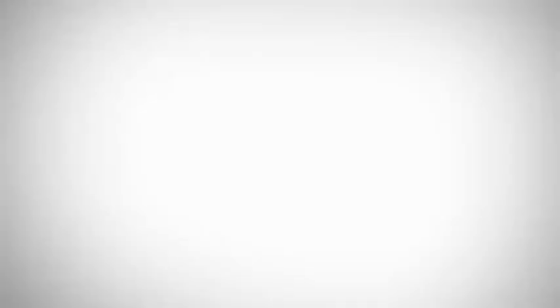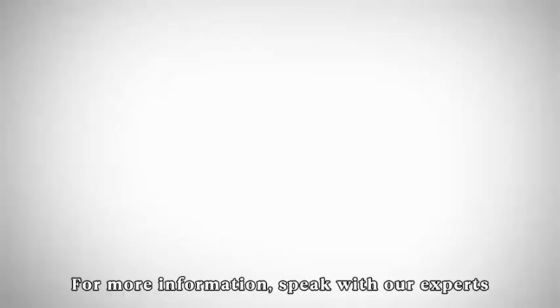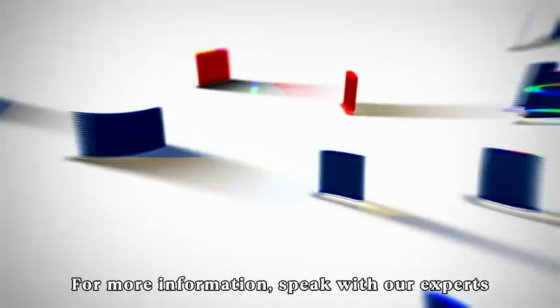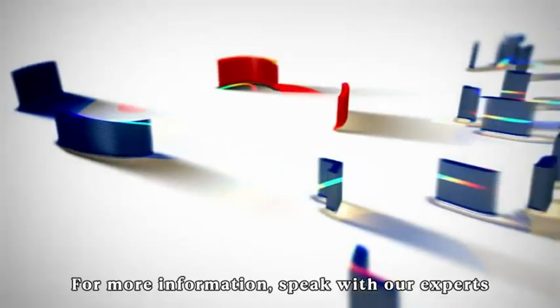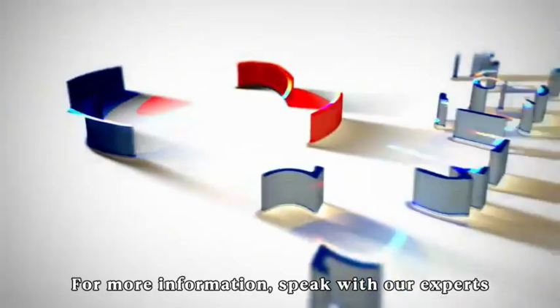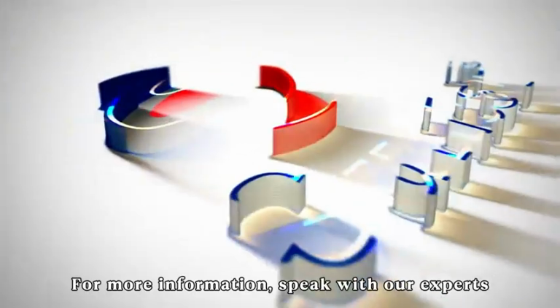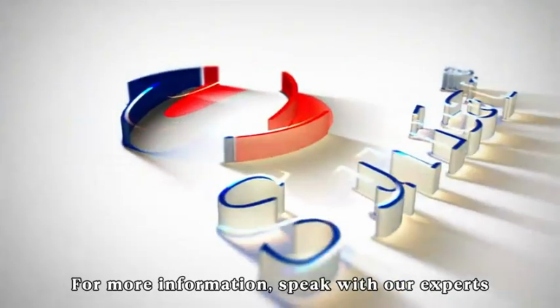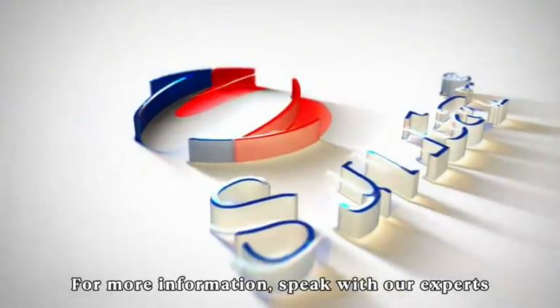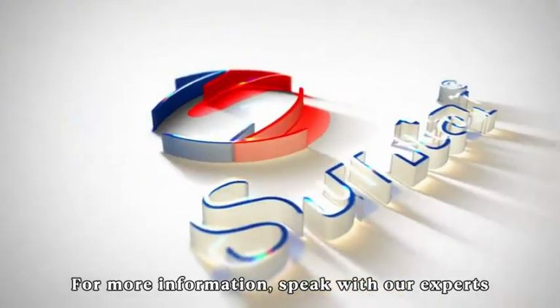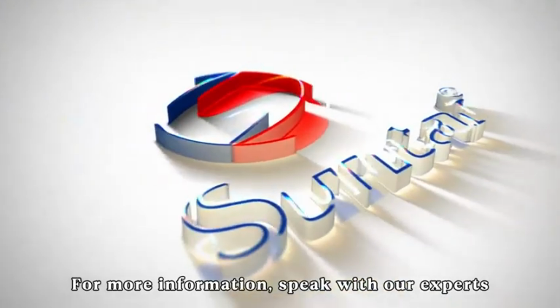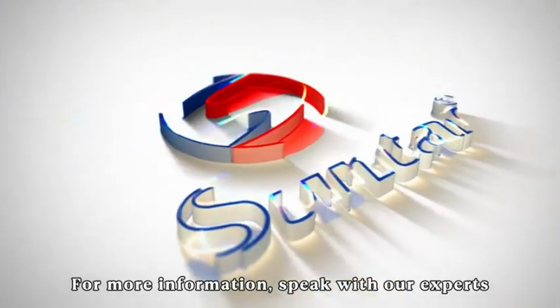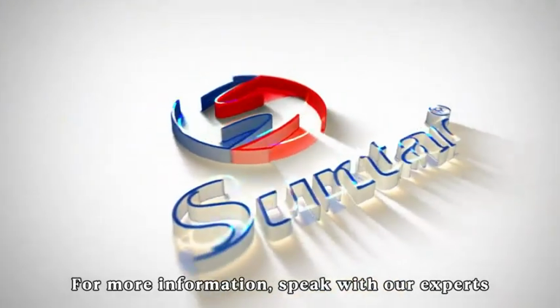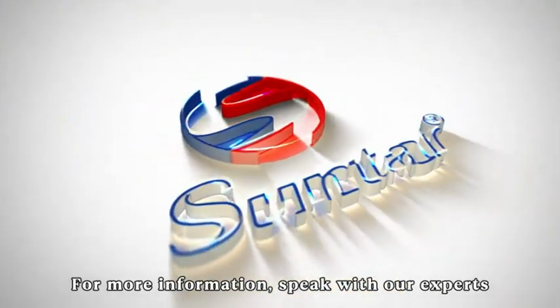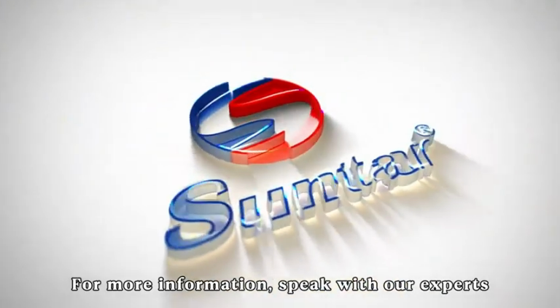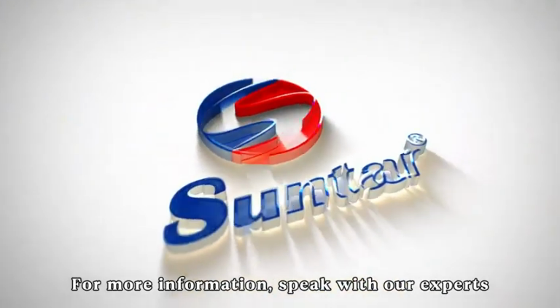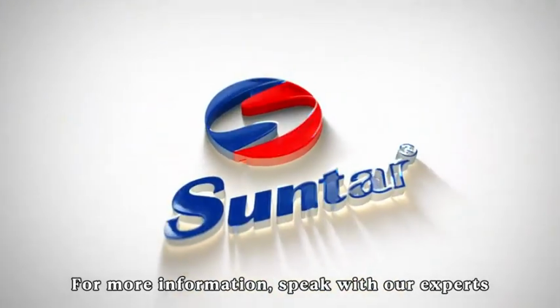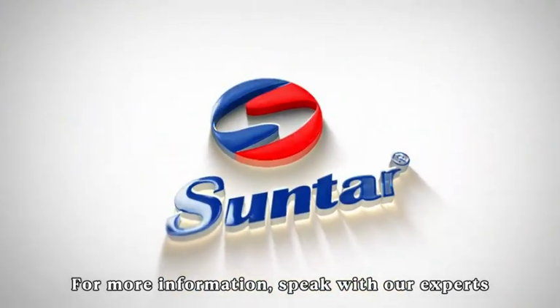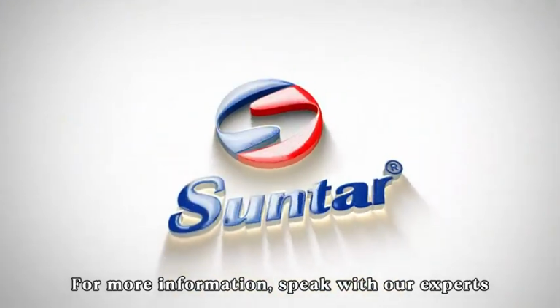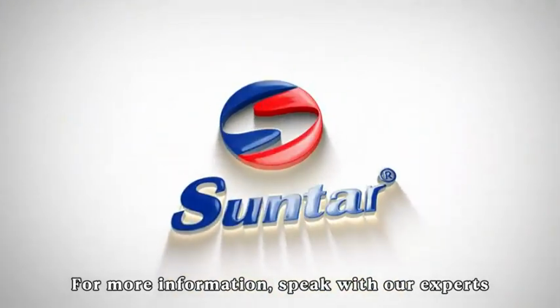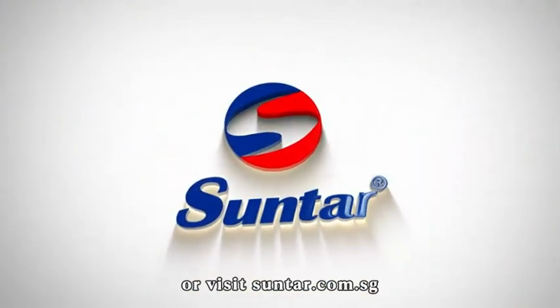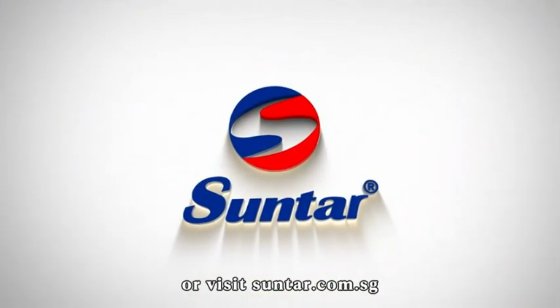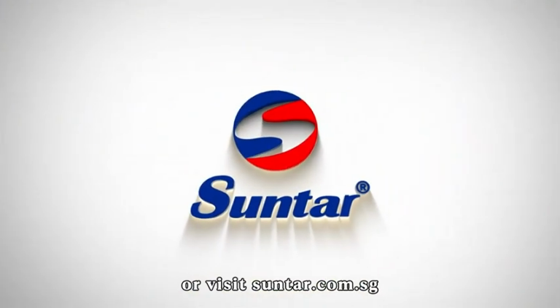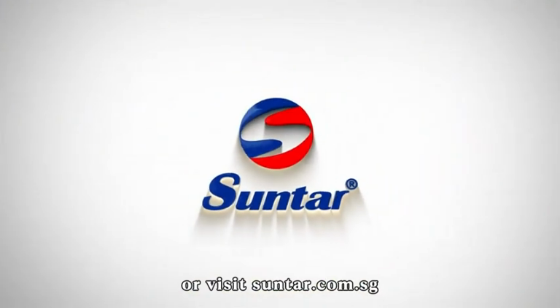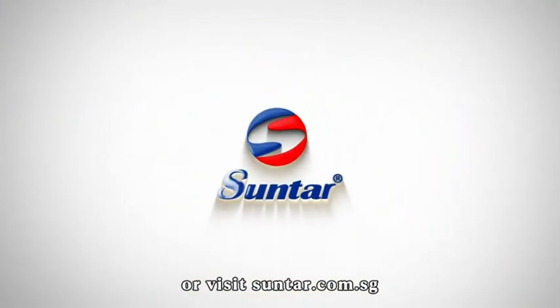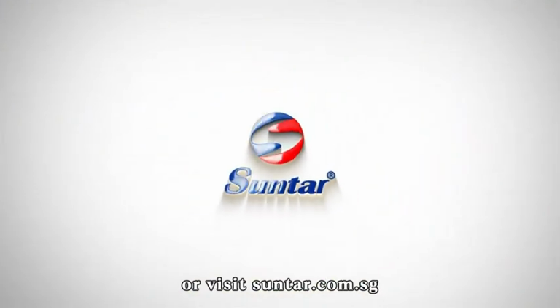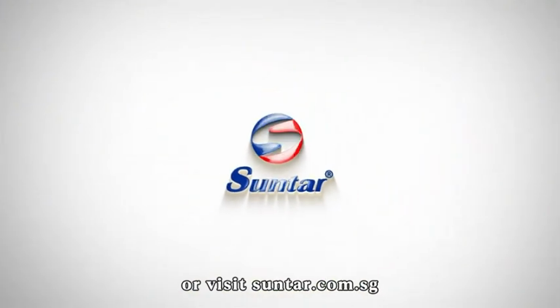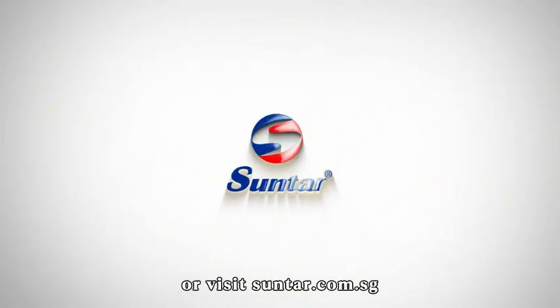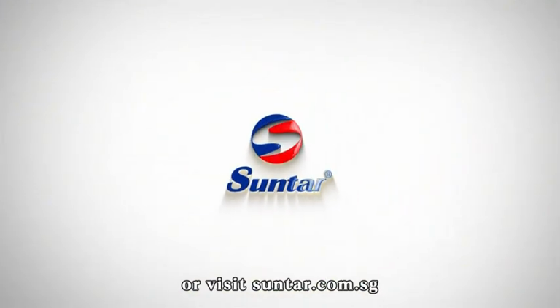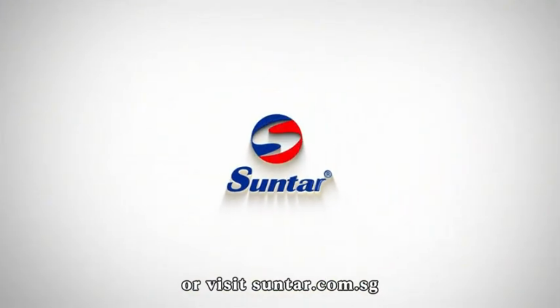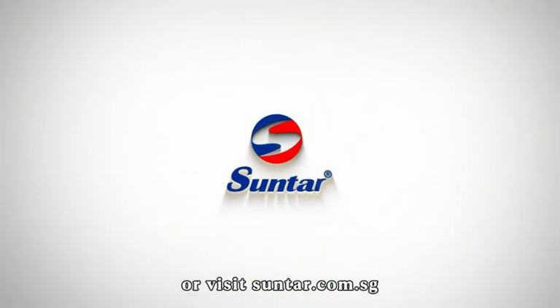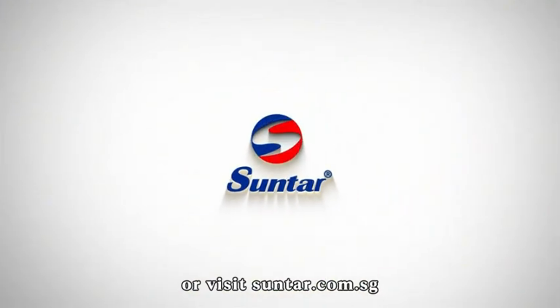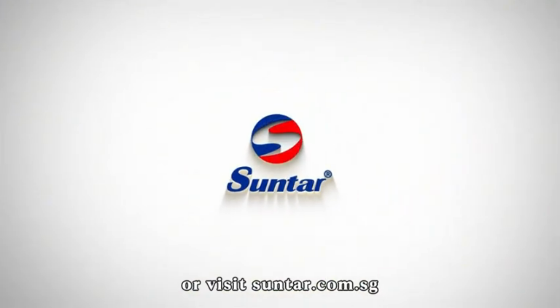For more information, speak with our experts, or visit suntar.com.sg.